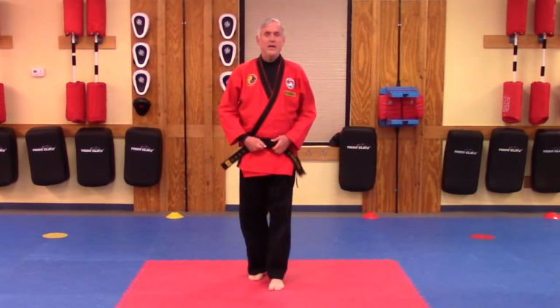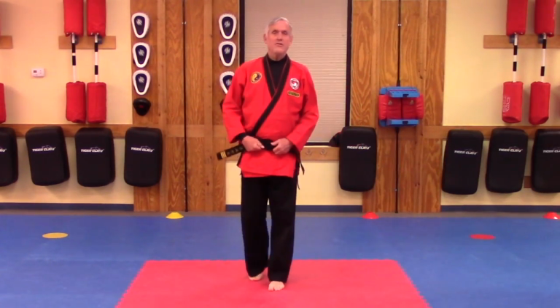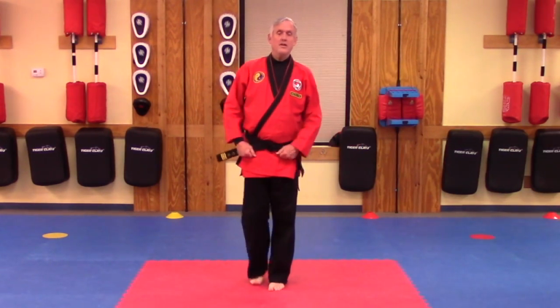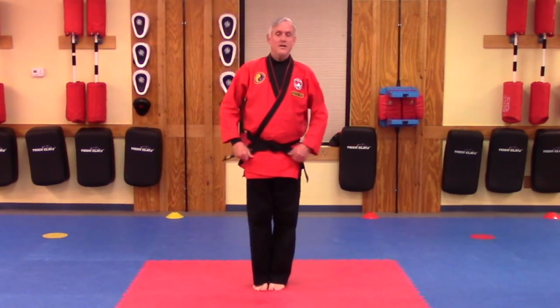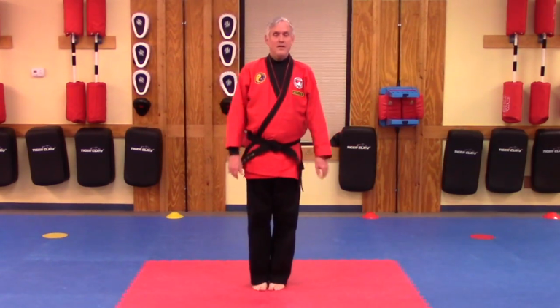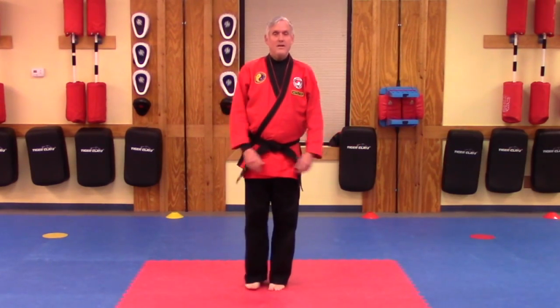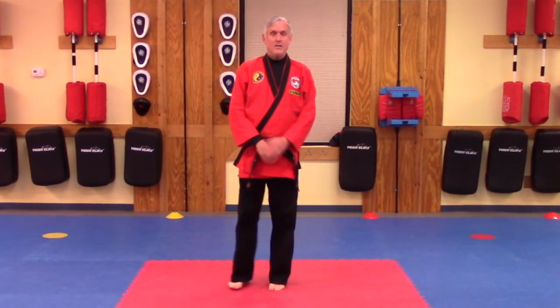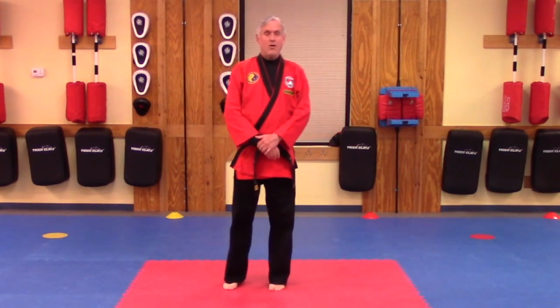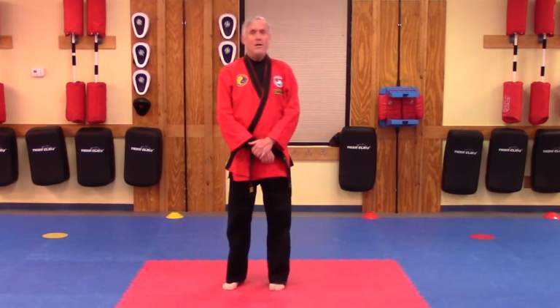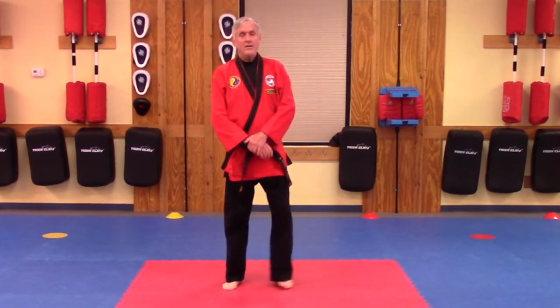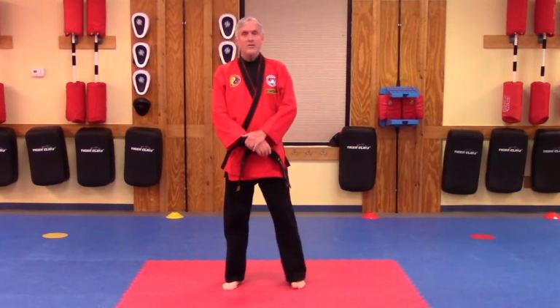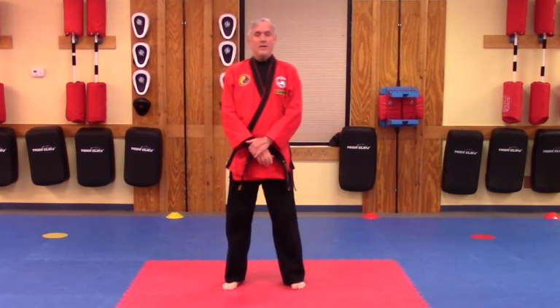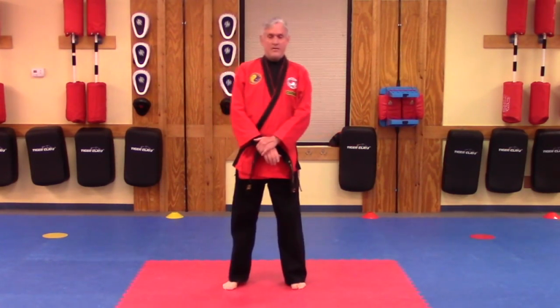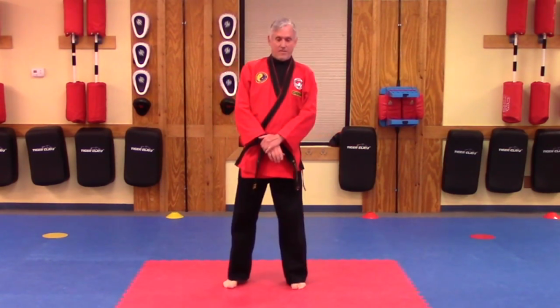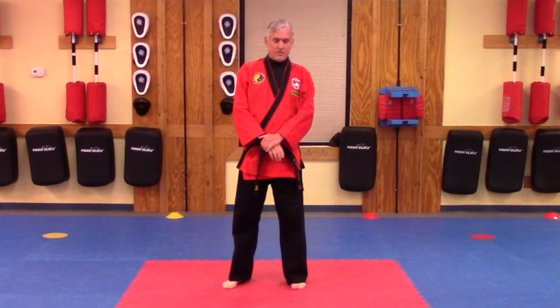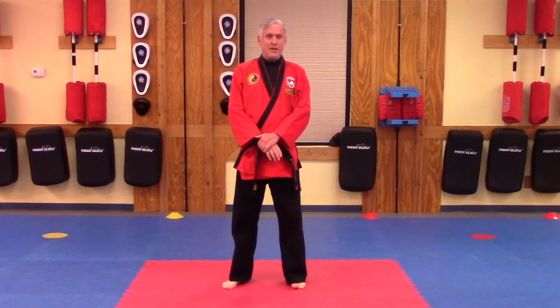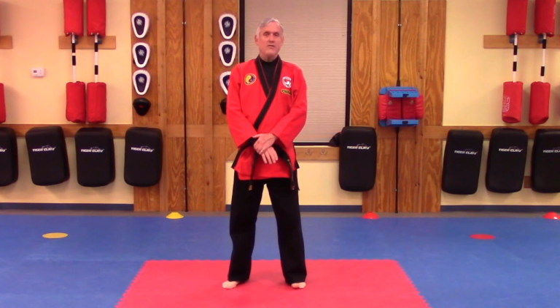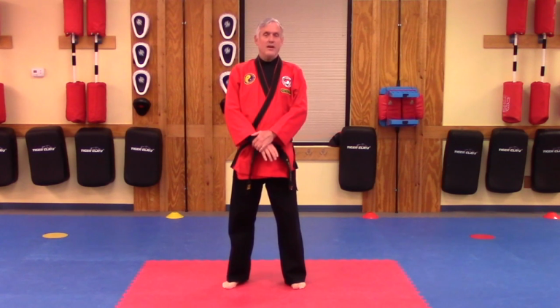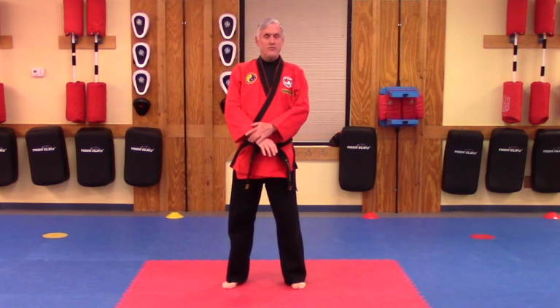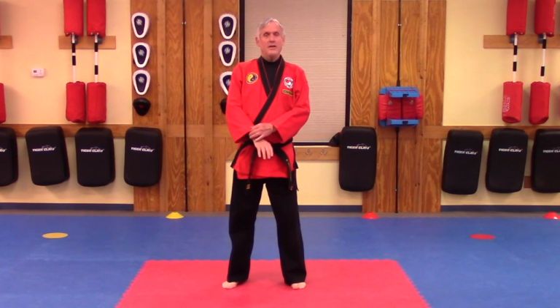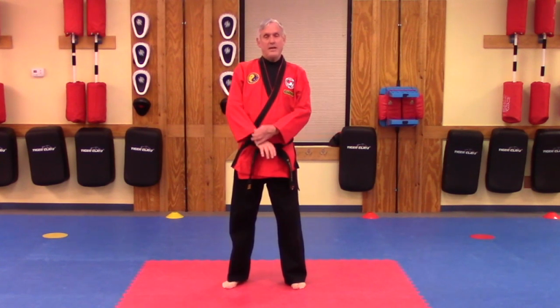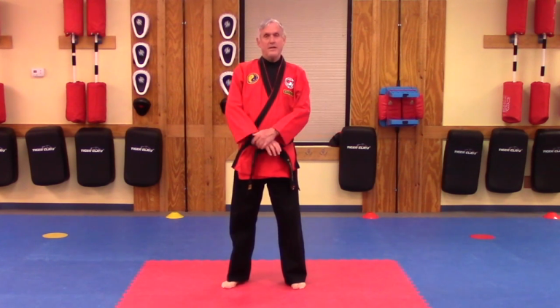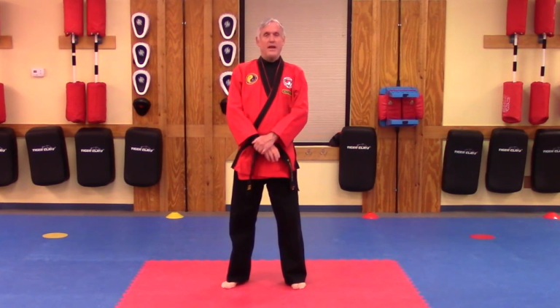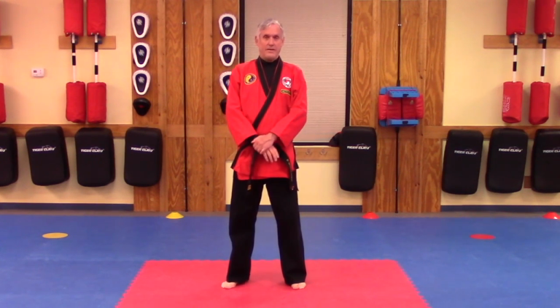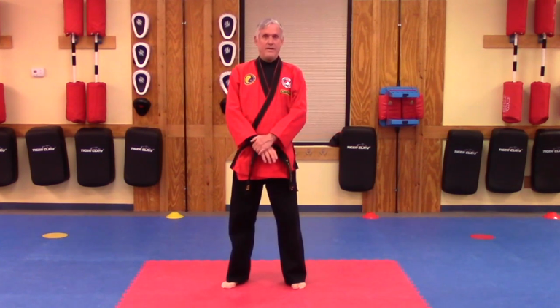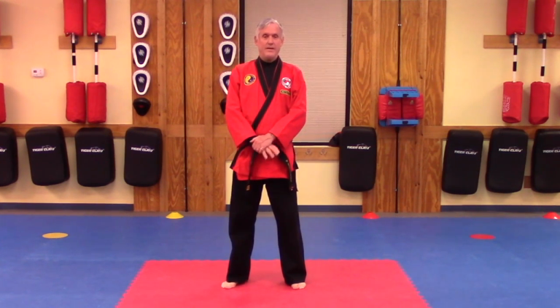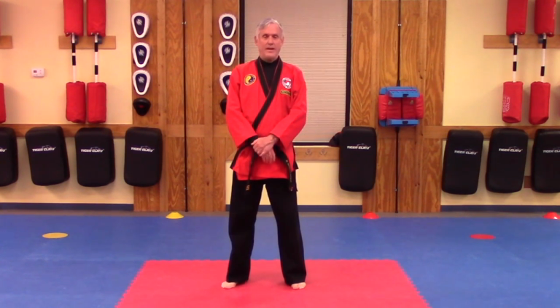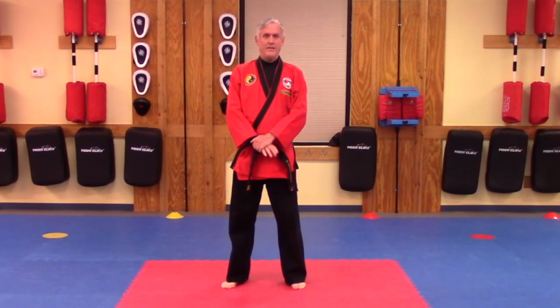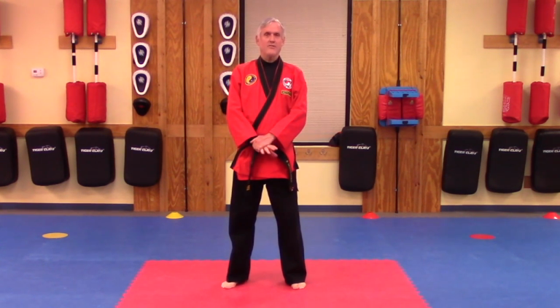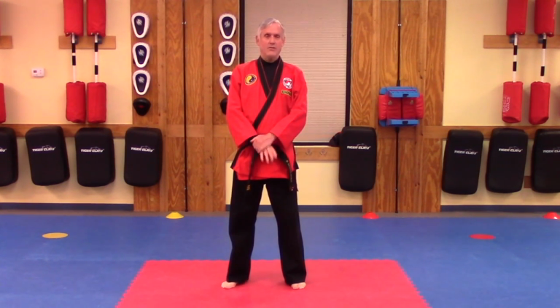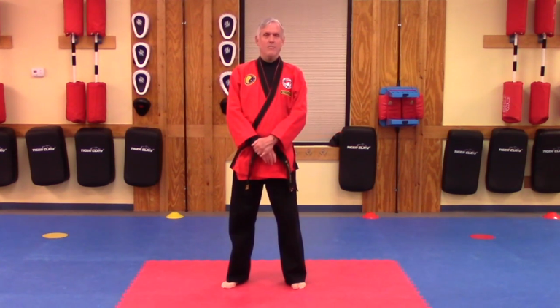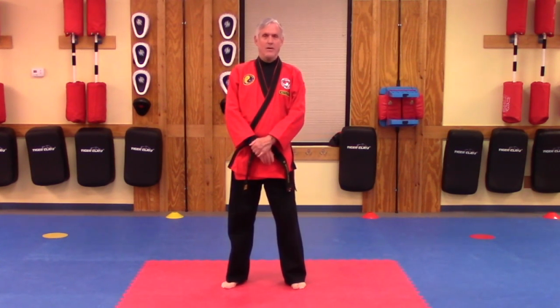So that's the low block. It's a defense against usually a kicking attack, and that's the low block.